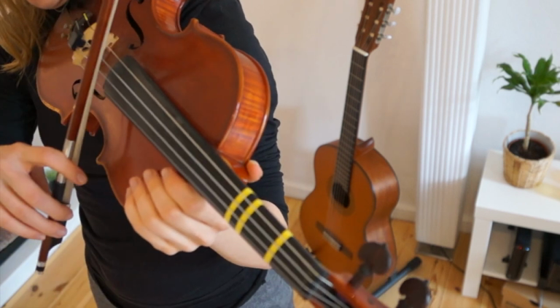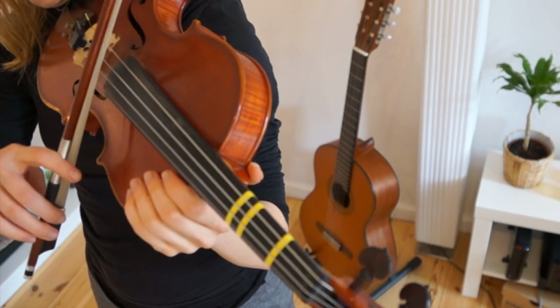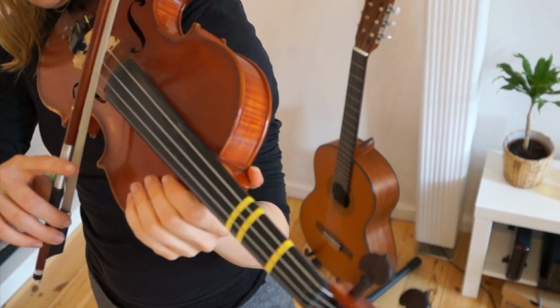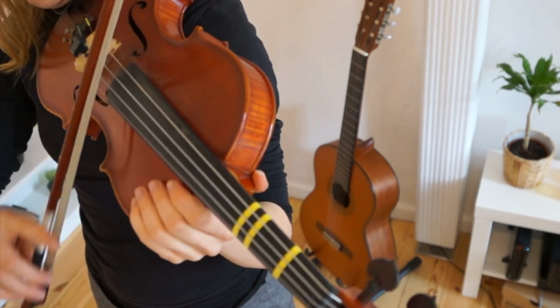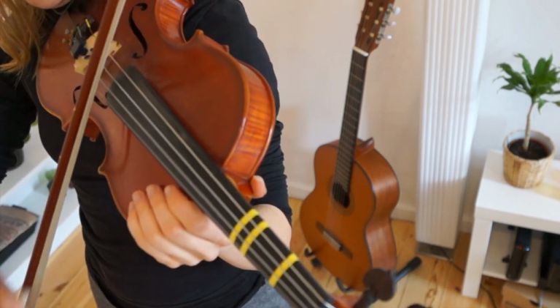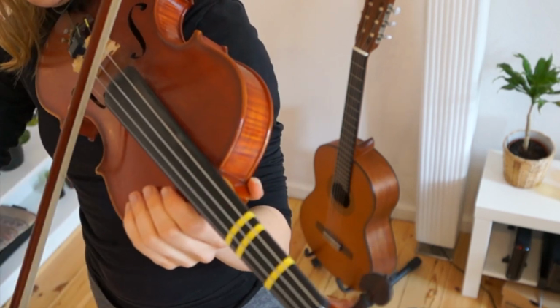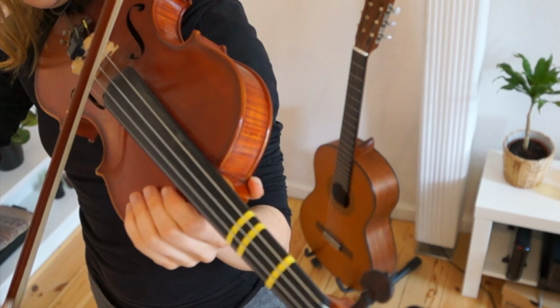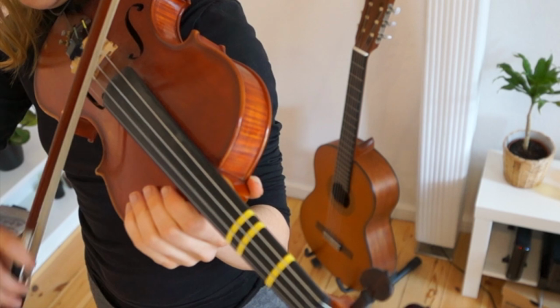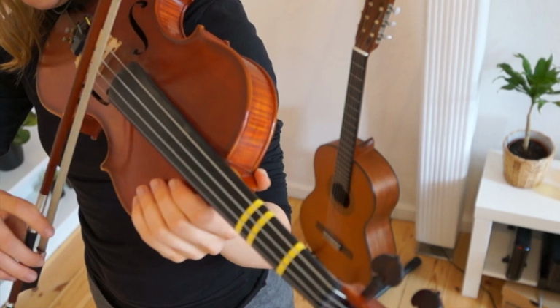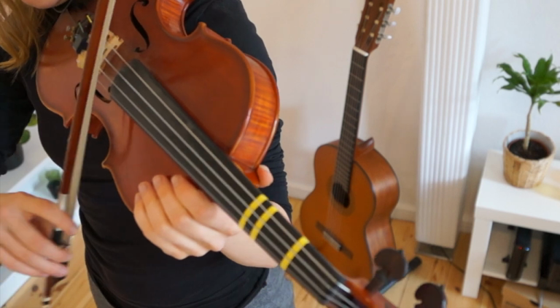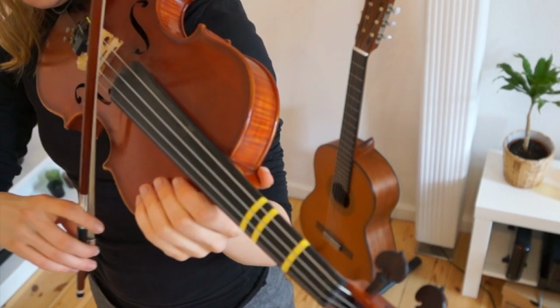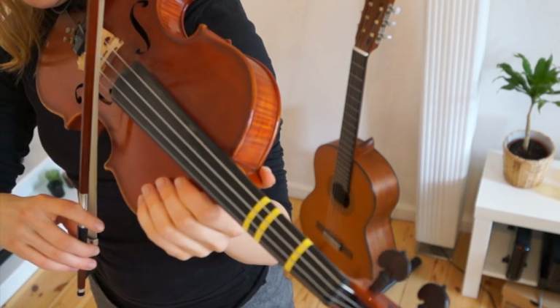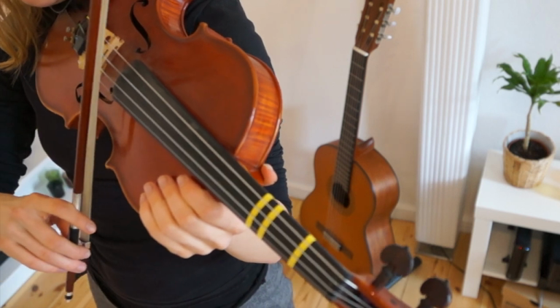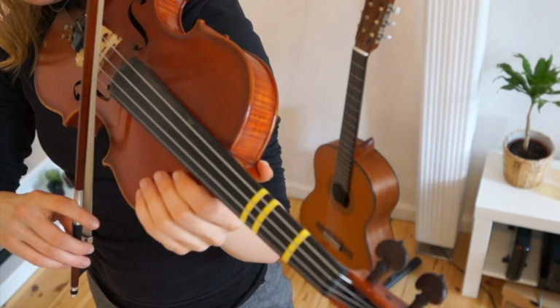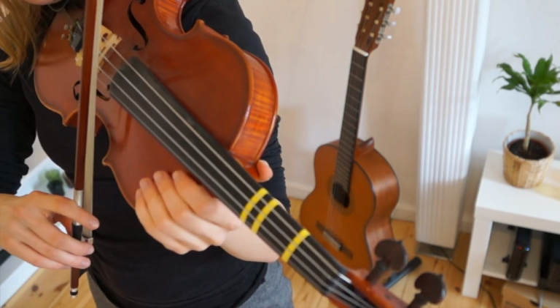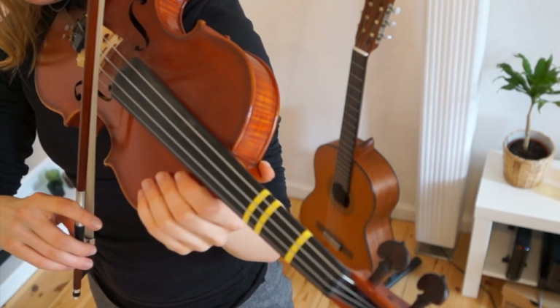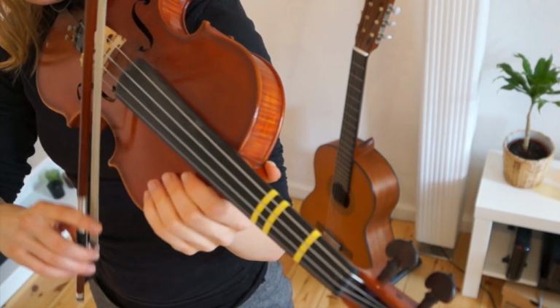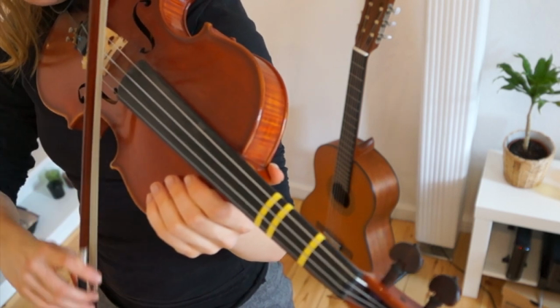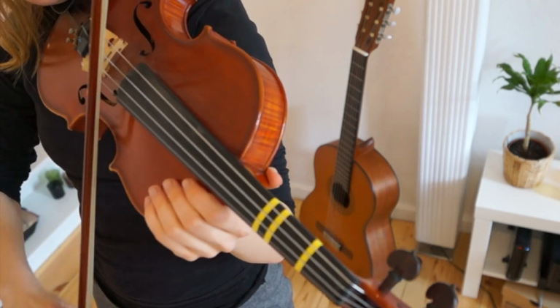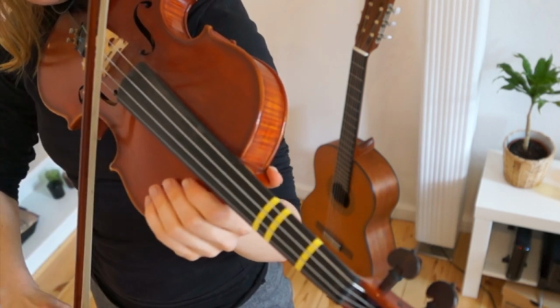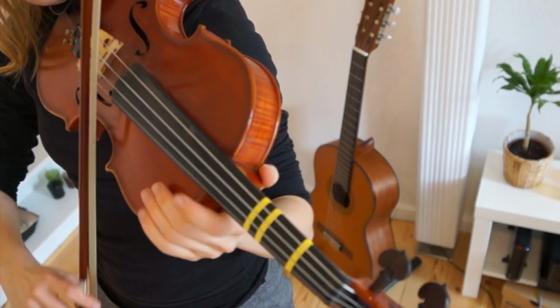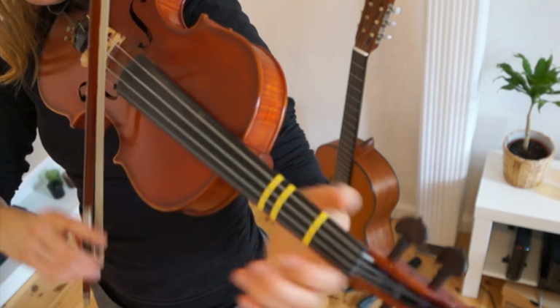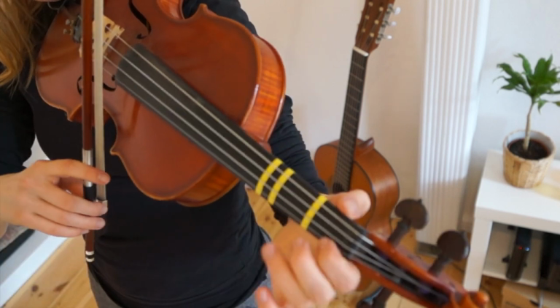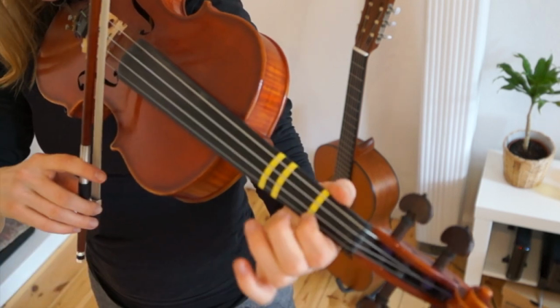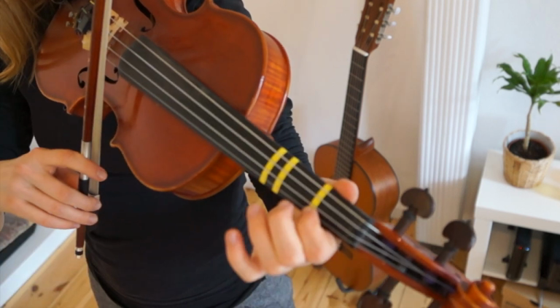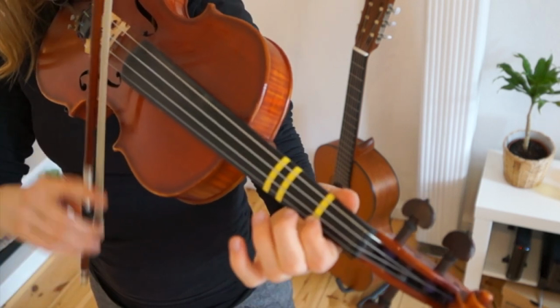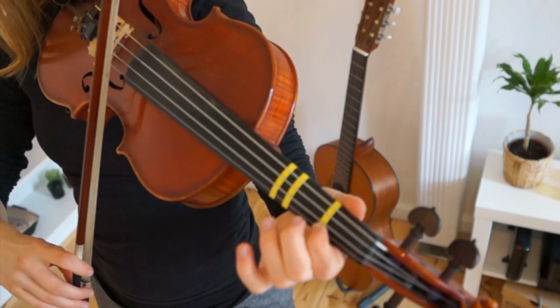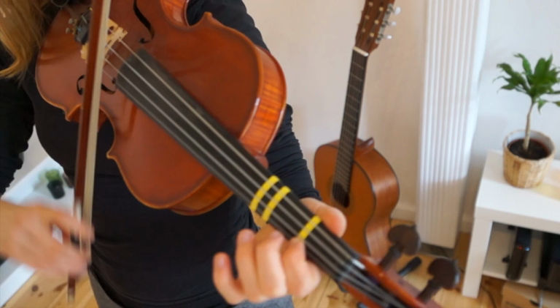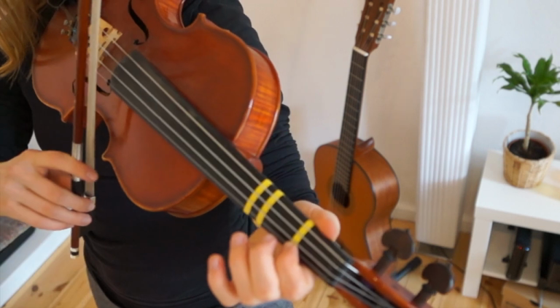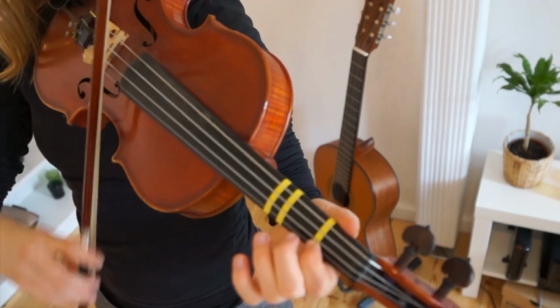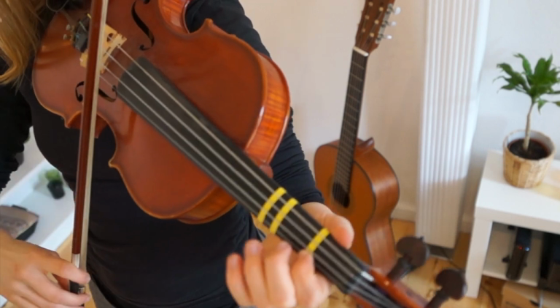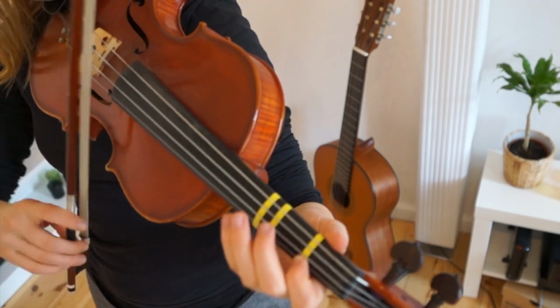We start with A, A, then switch the string to the E string and play E, E, 1, 1, 1, 1.